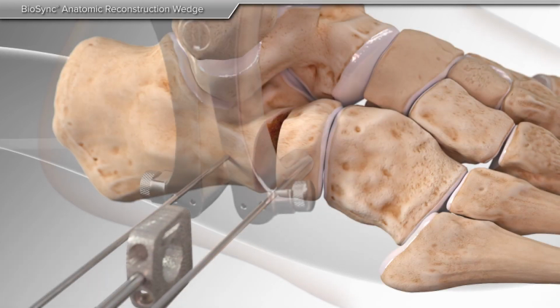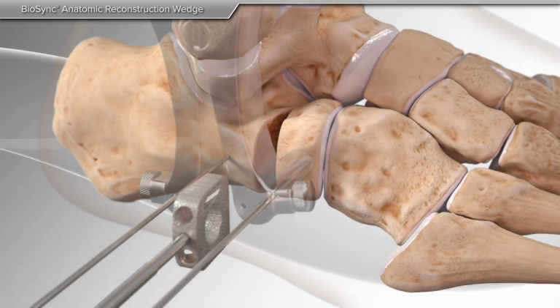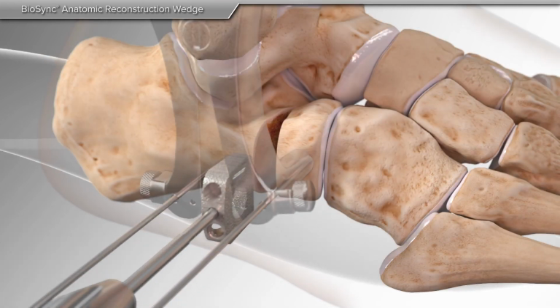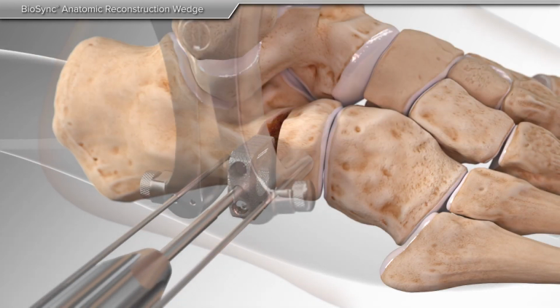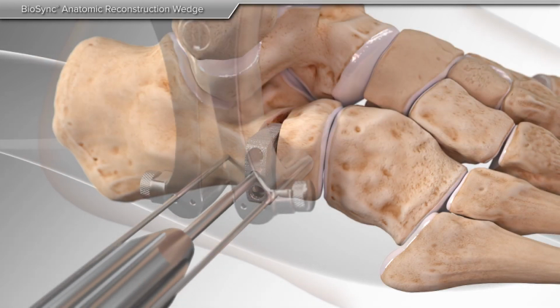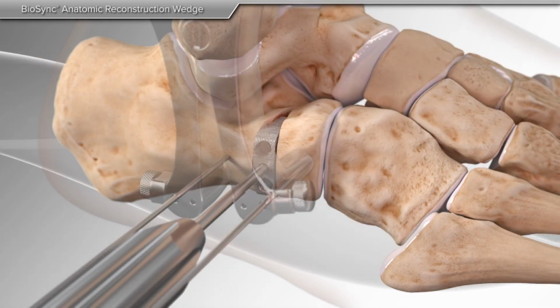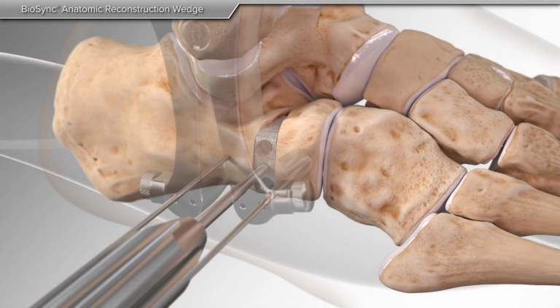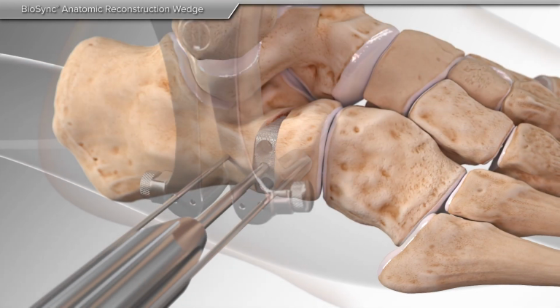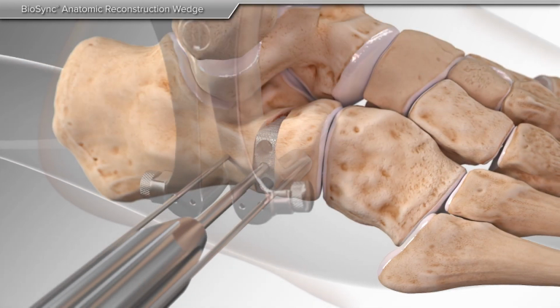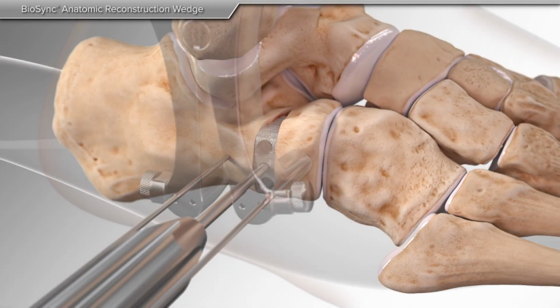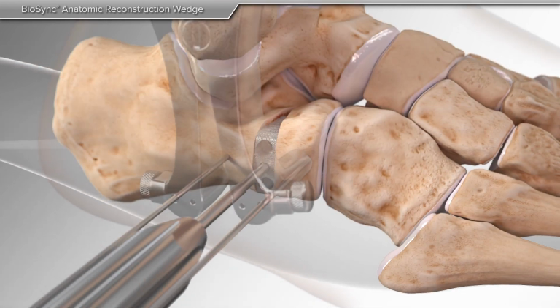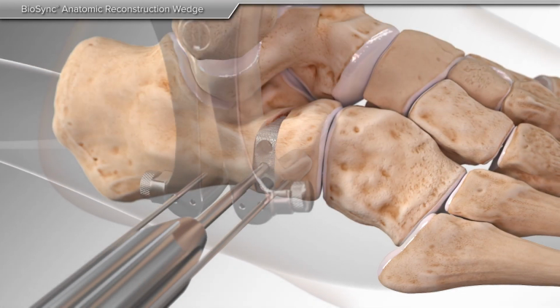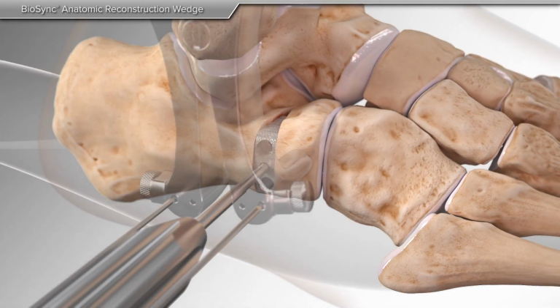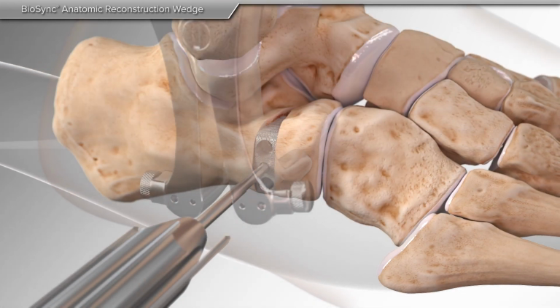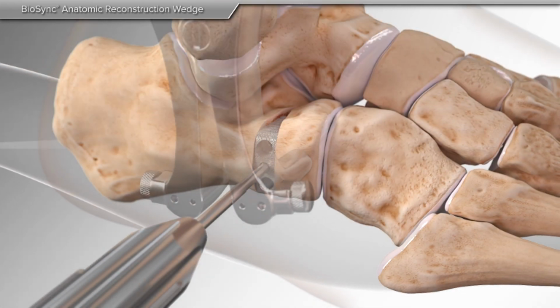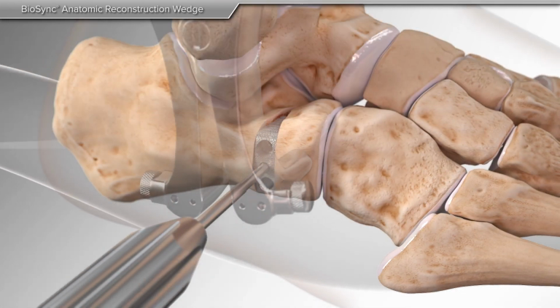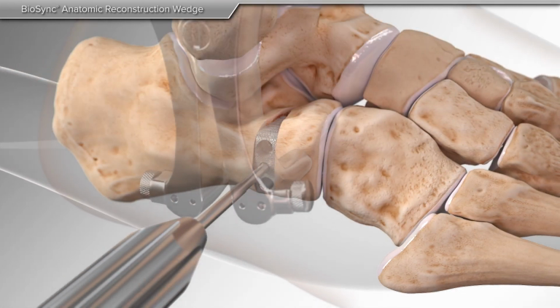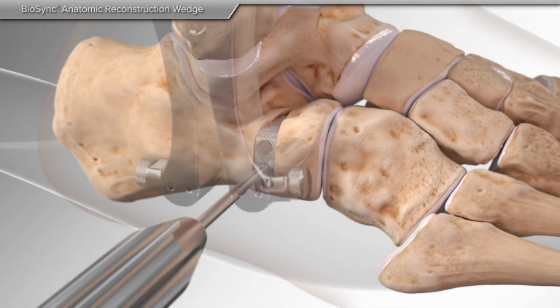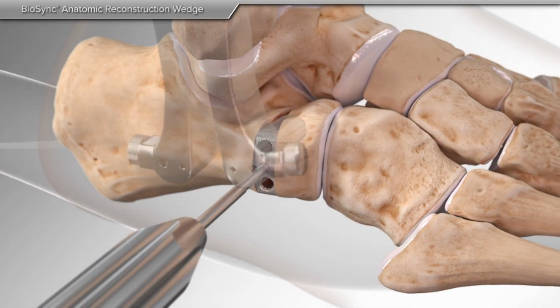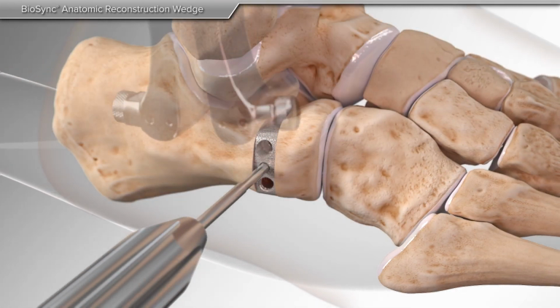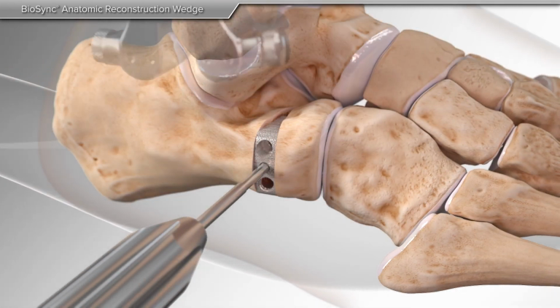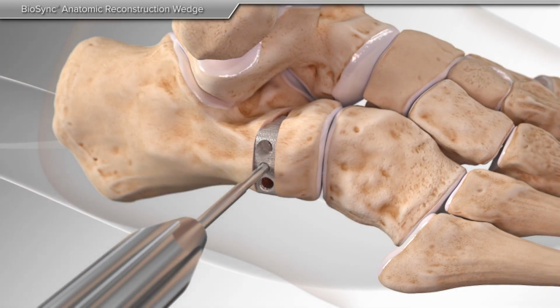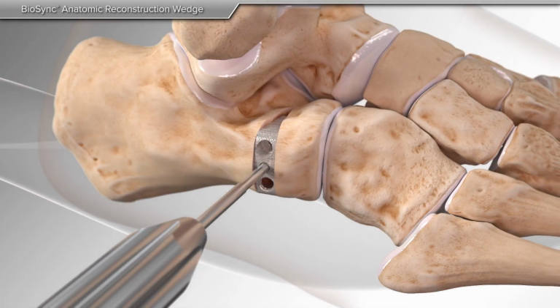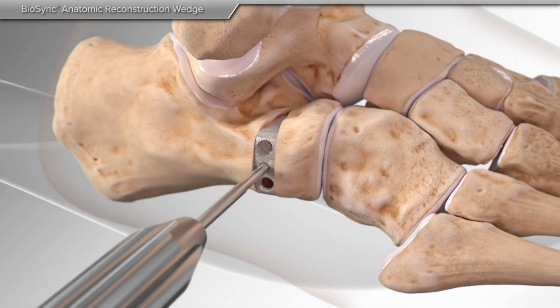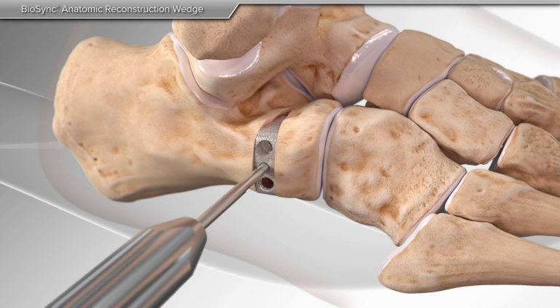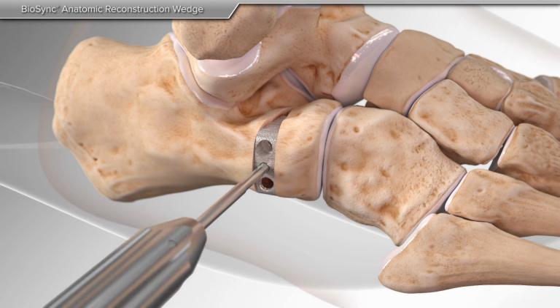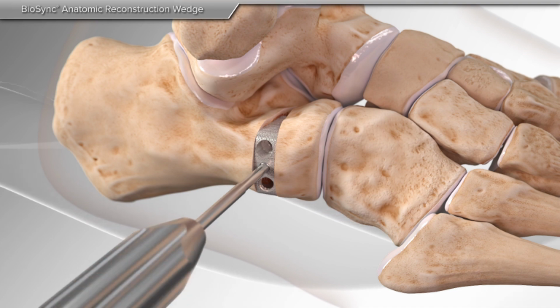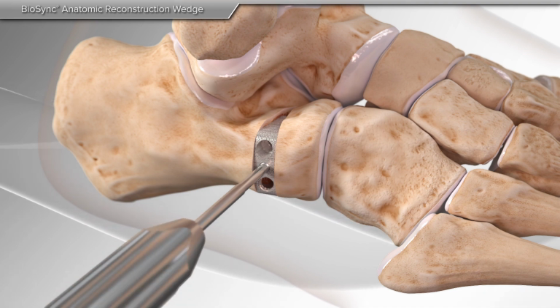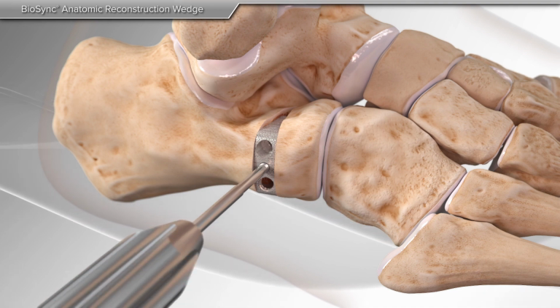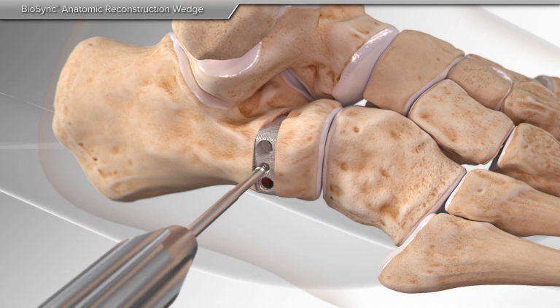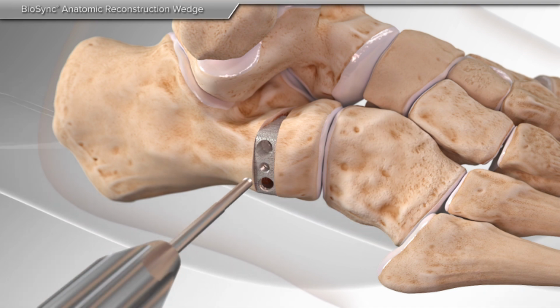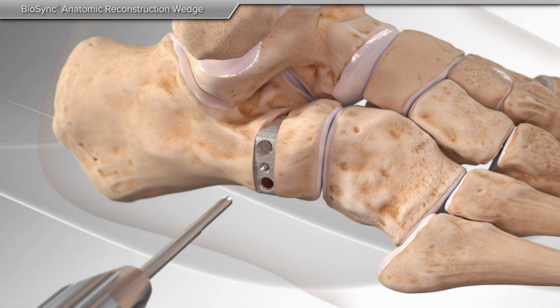After the Biosync wedge is inserted into place, the distractor, pins, and threaded handle are then removed.